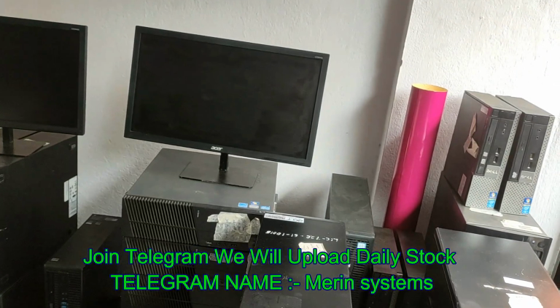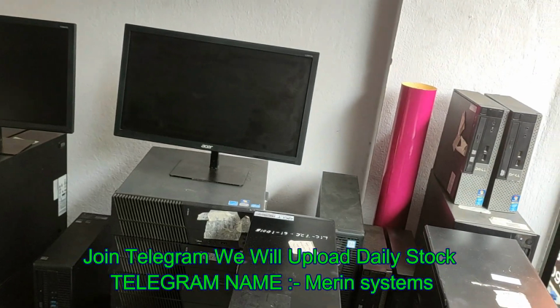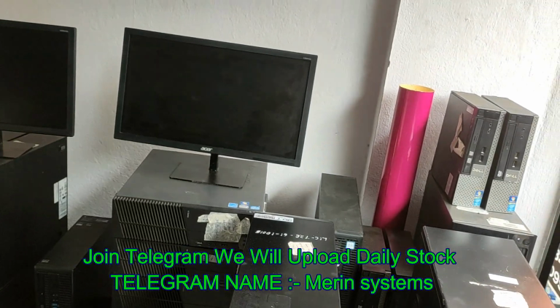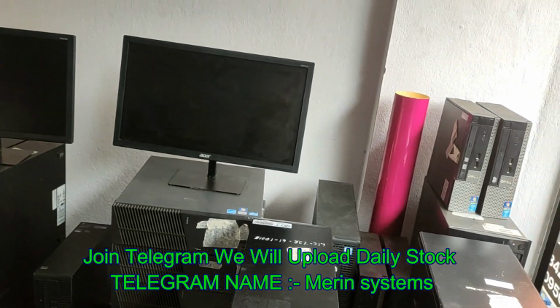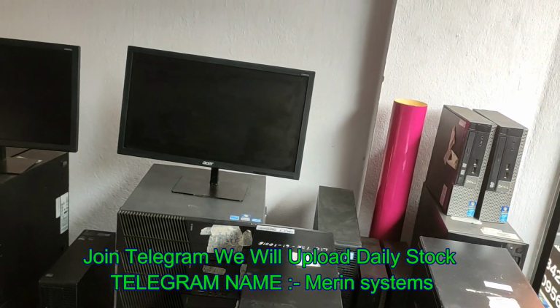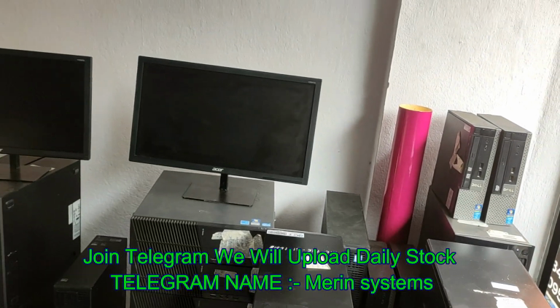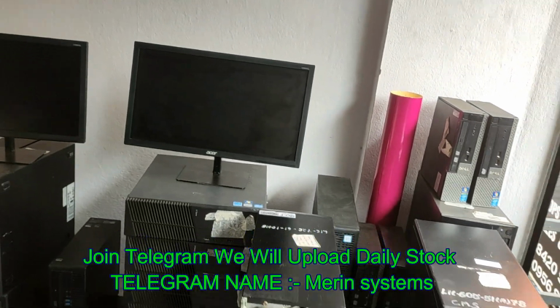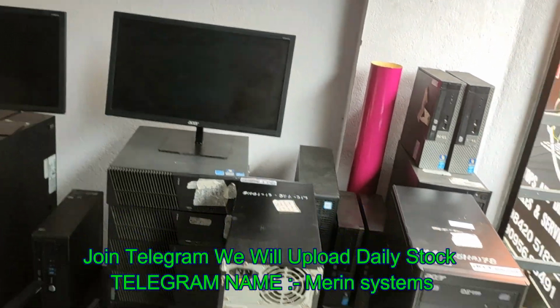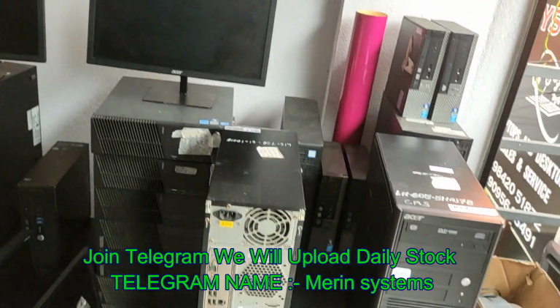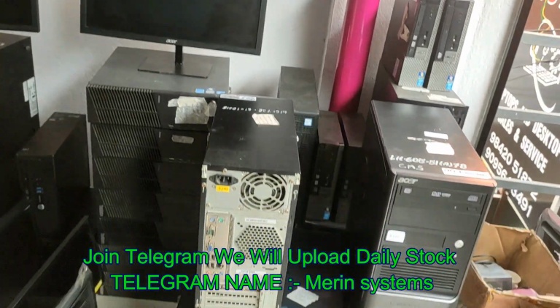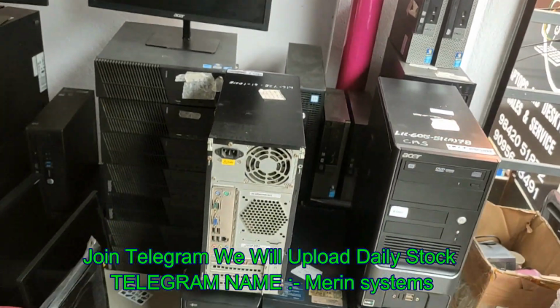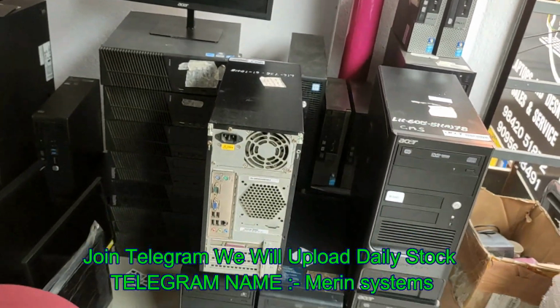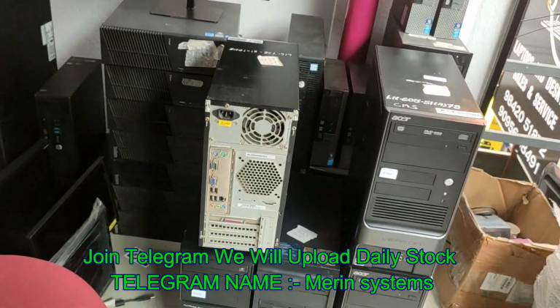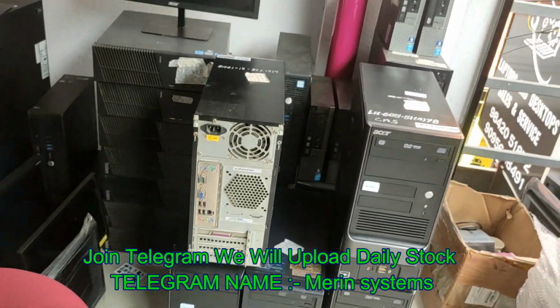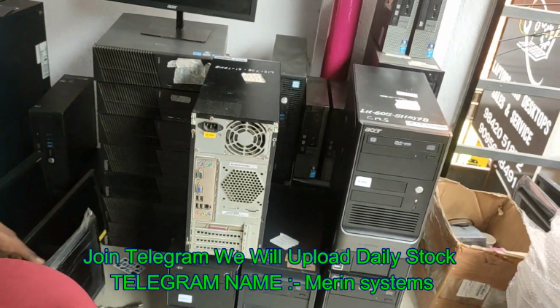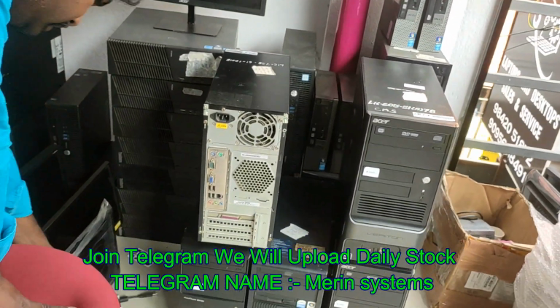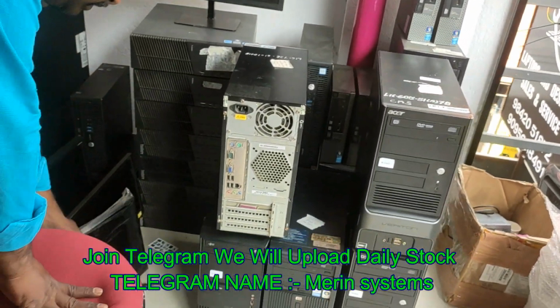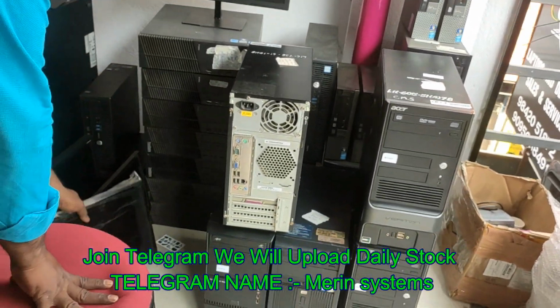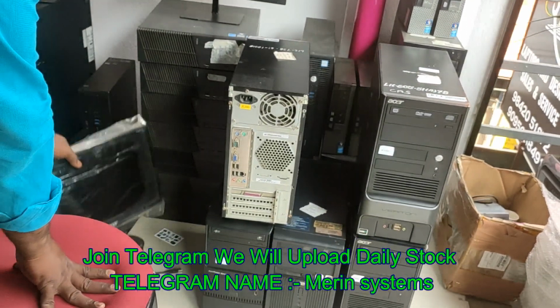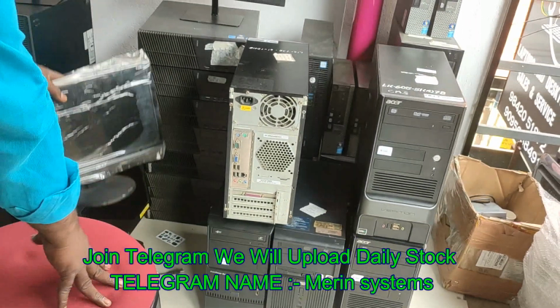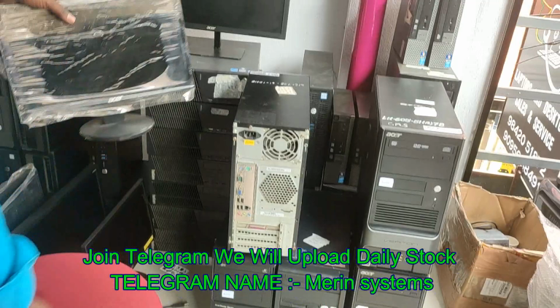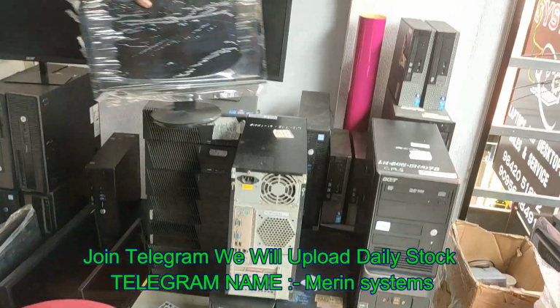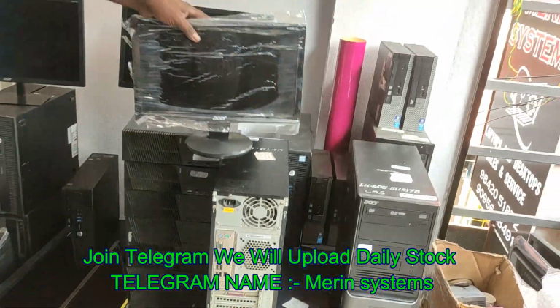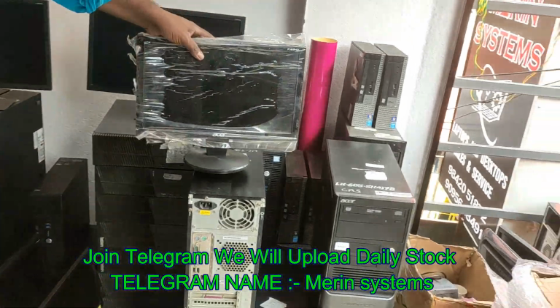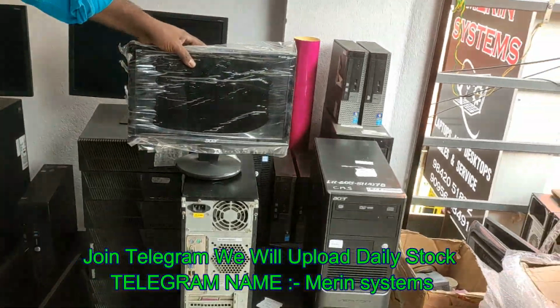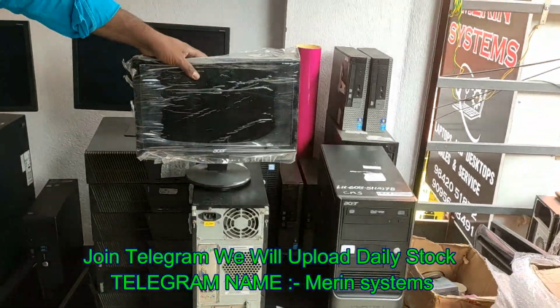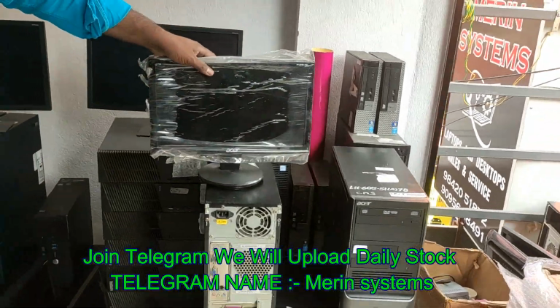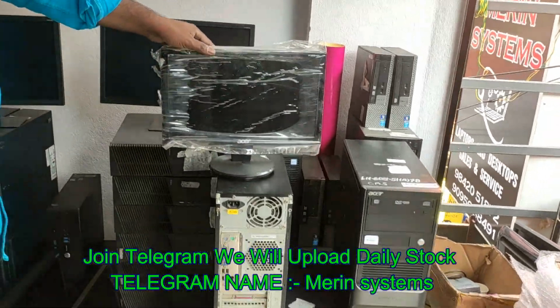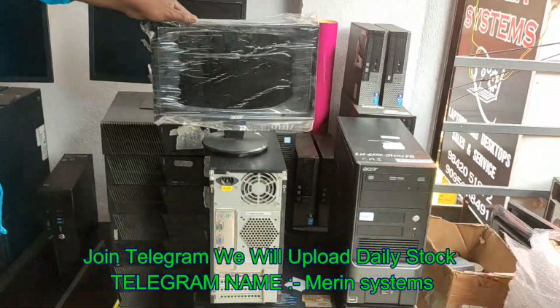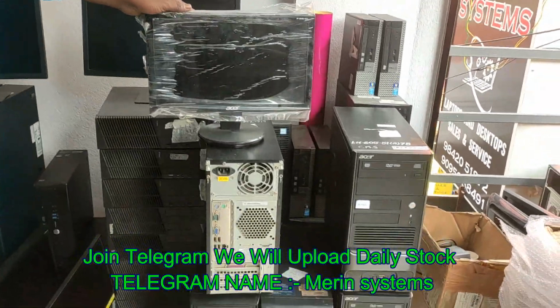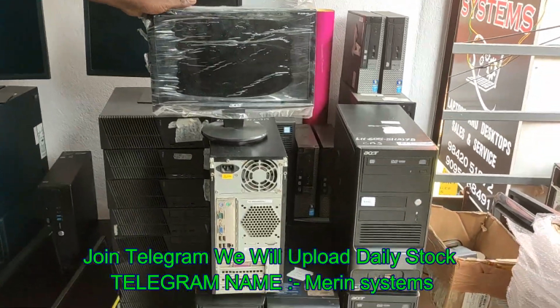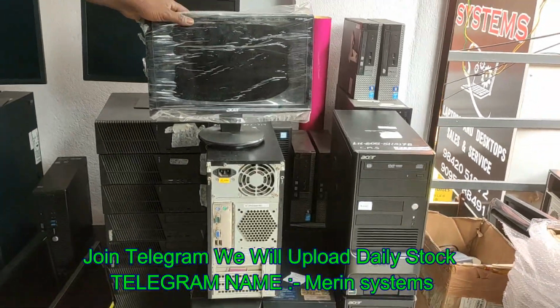The monitor is 15.6 inches. The keyboard is a full set.